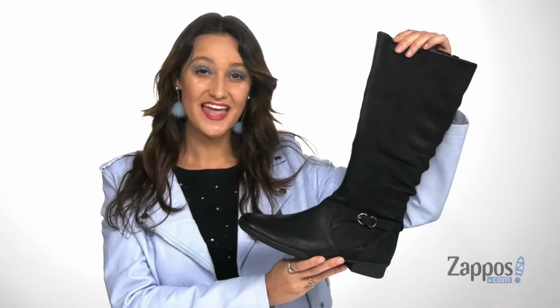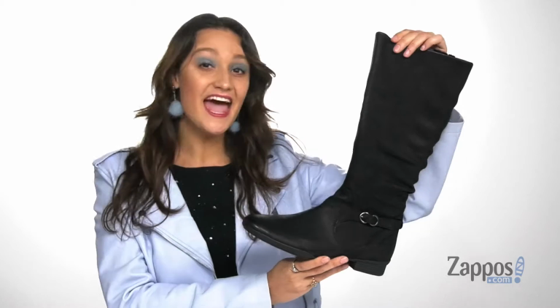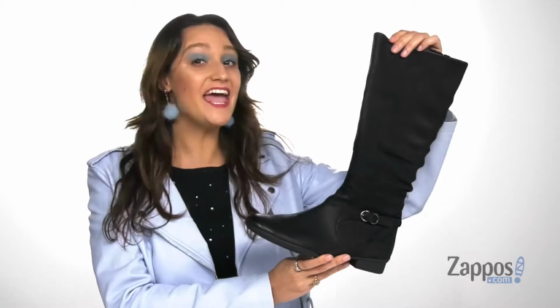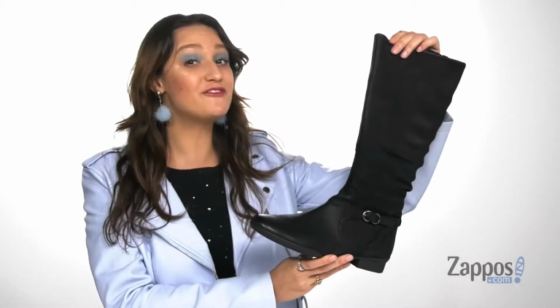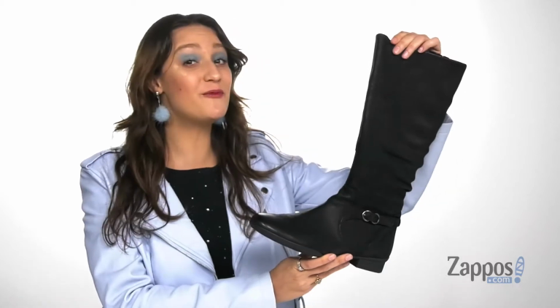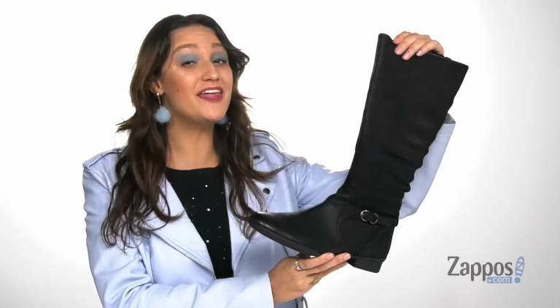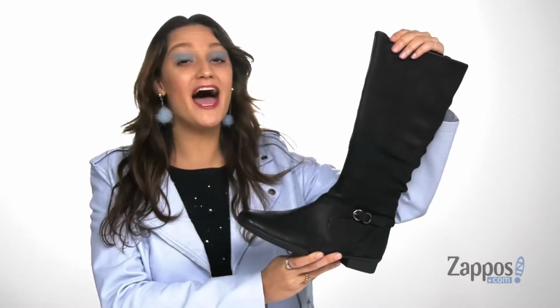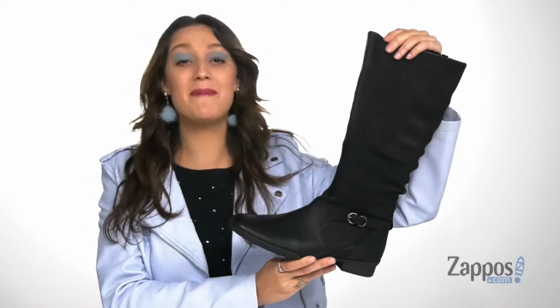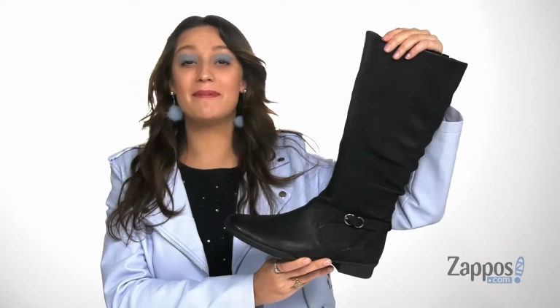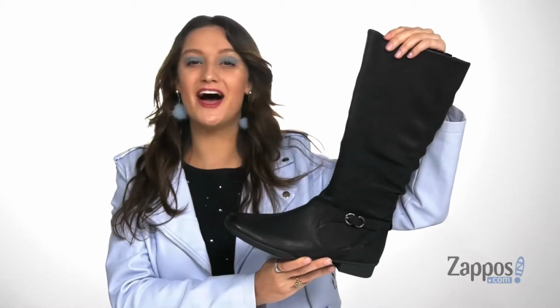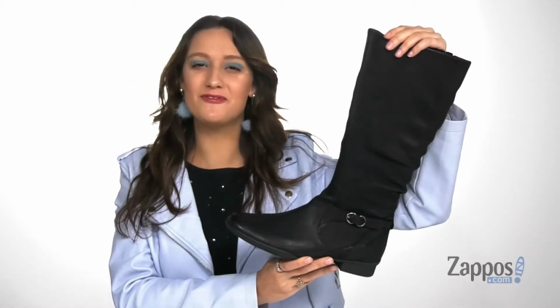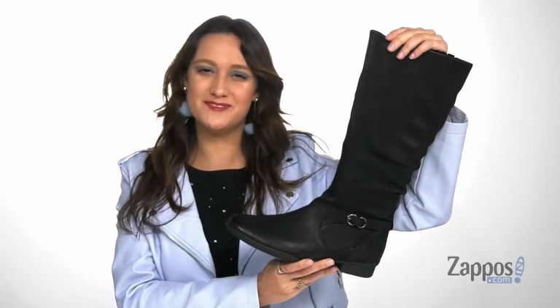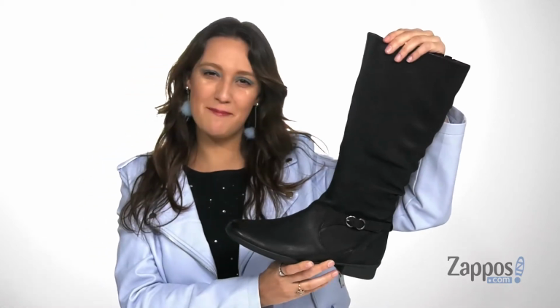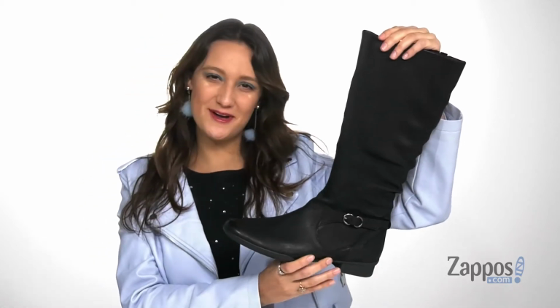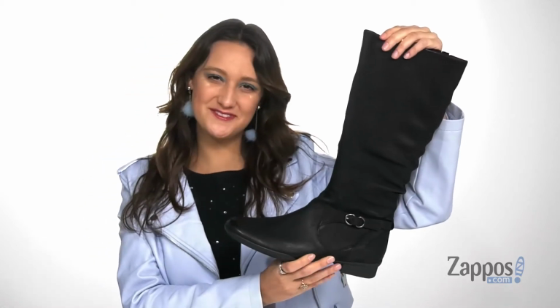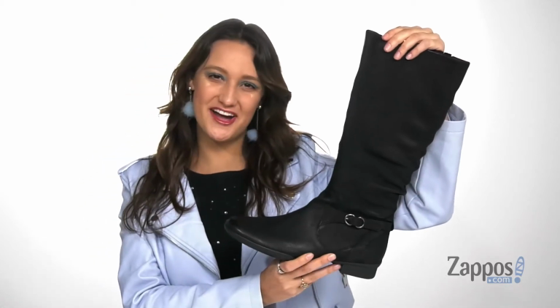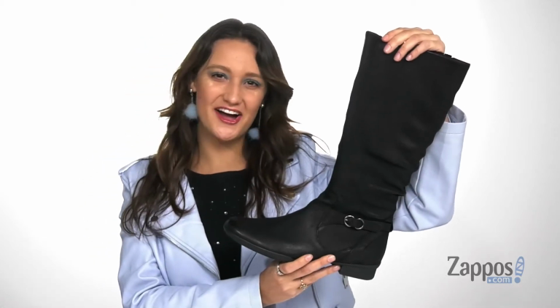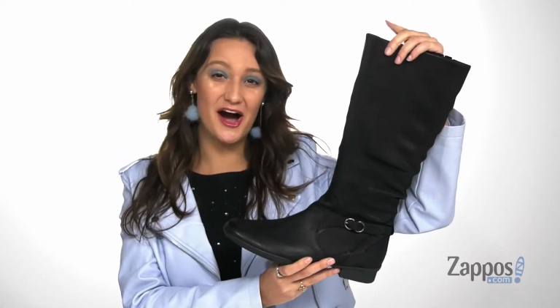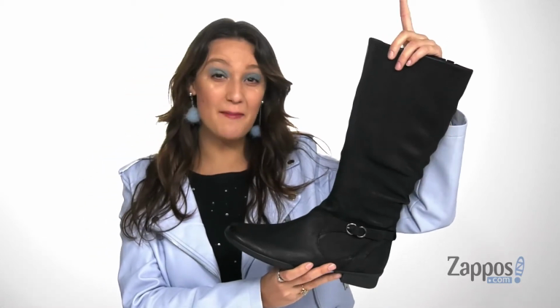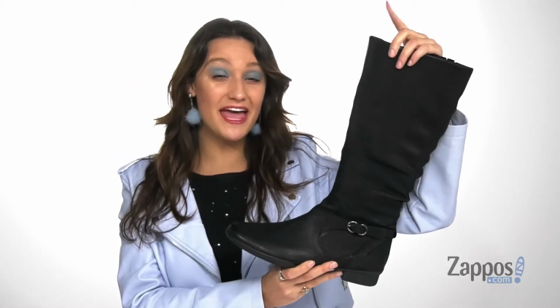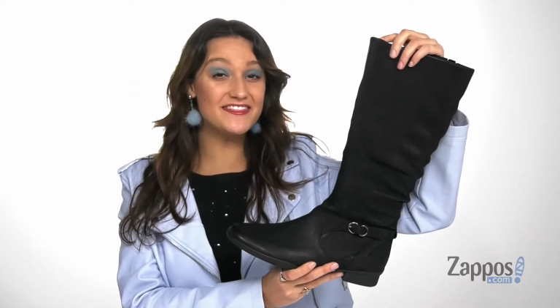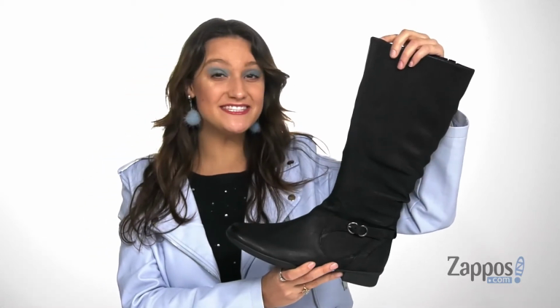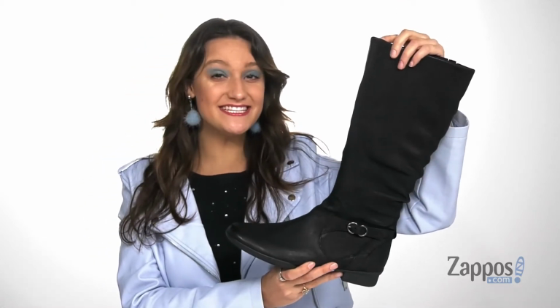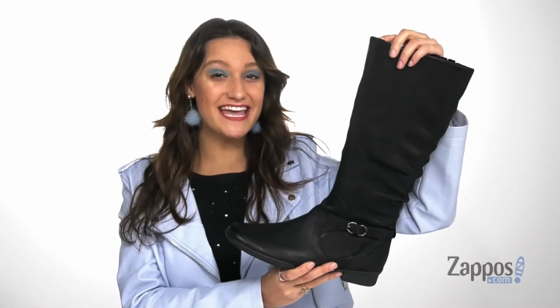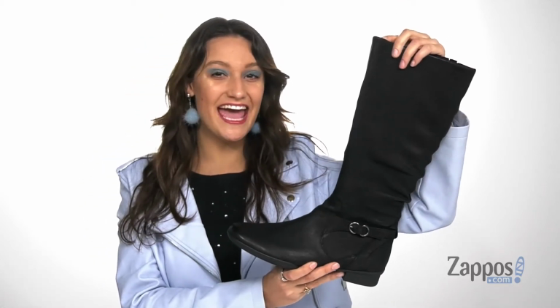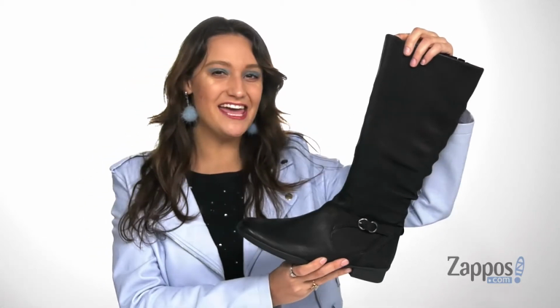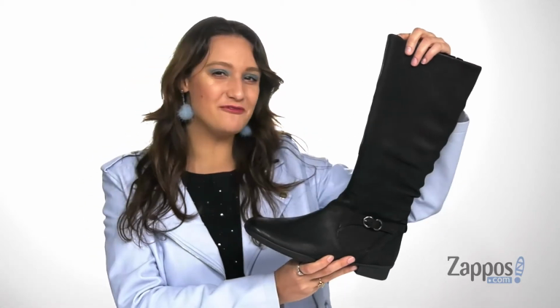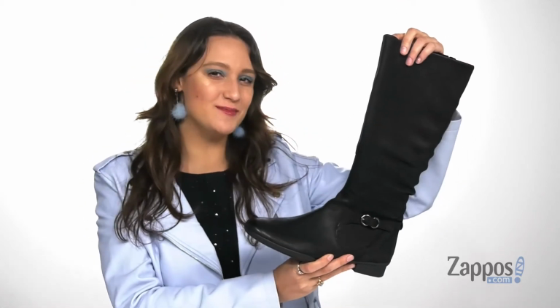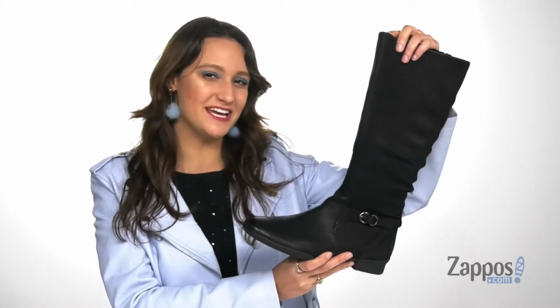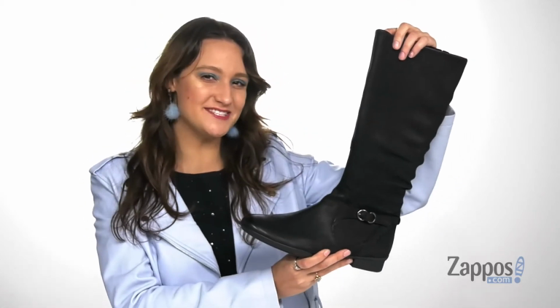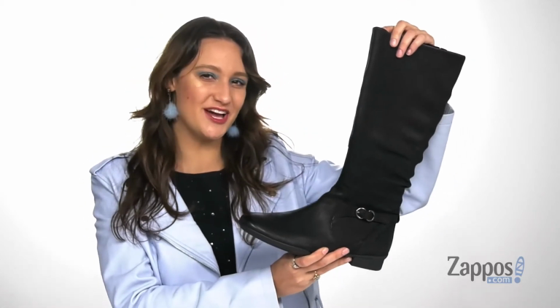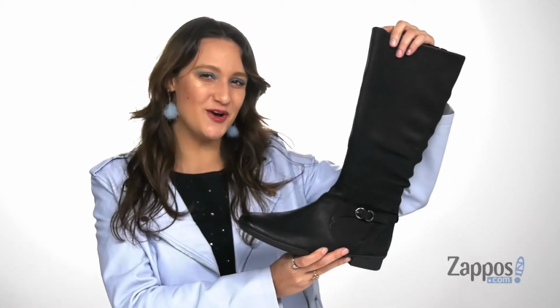Hey everyone, I'm Abigail from Zappos.com and this is Kay from Dansko.